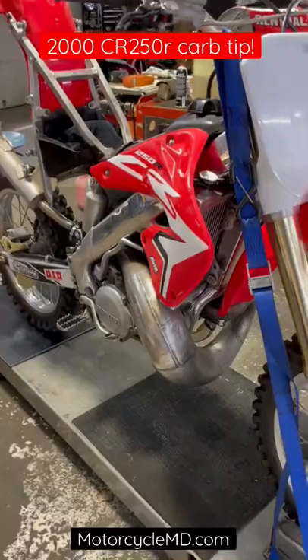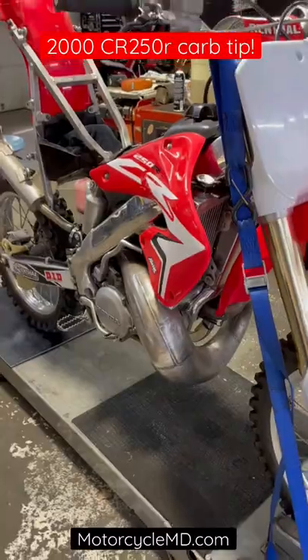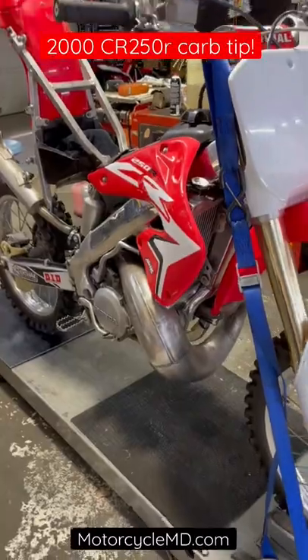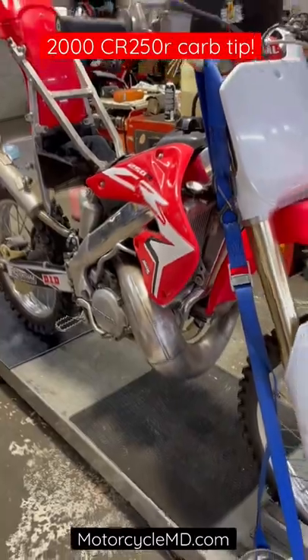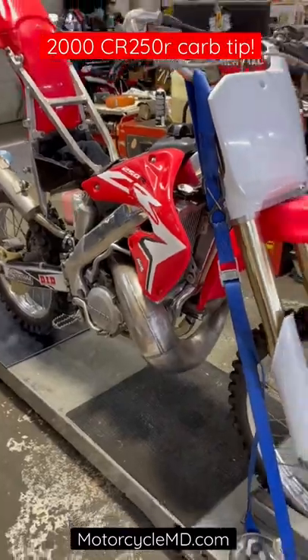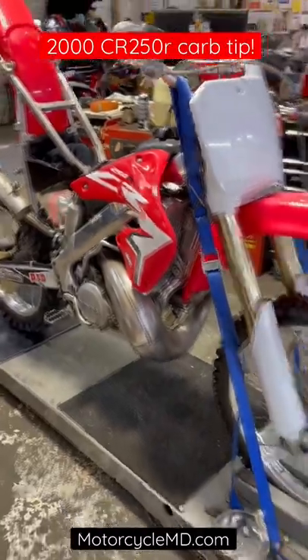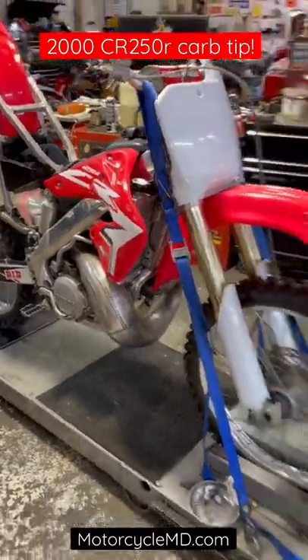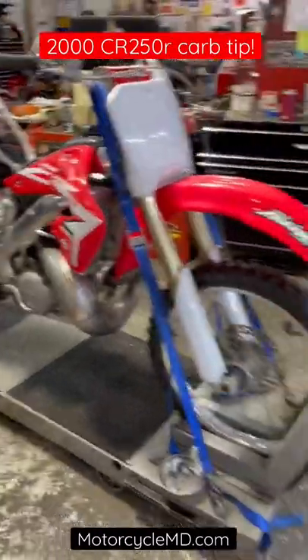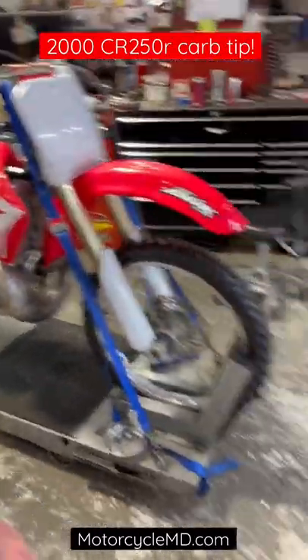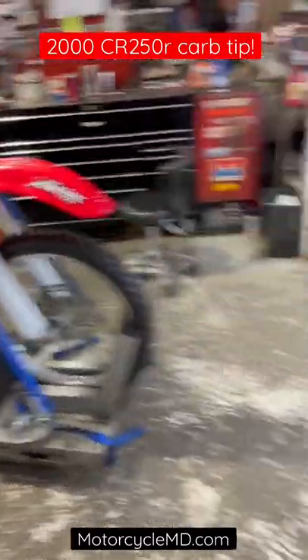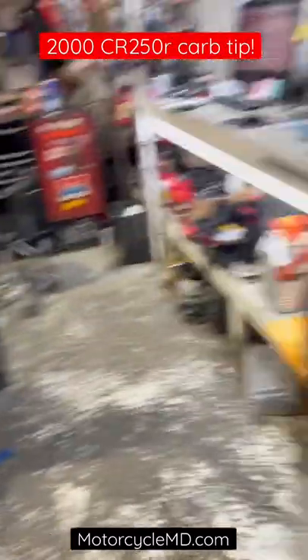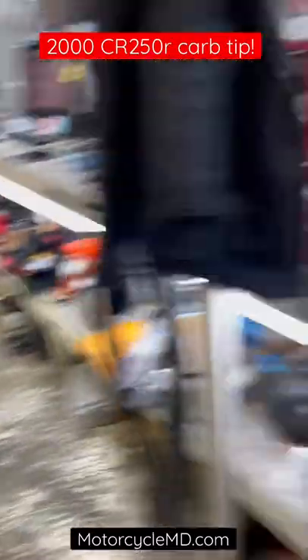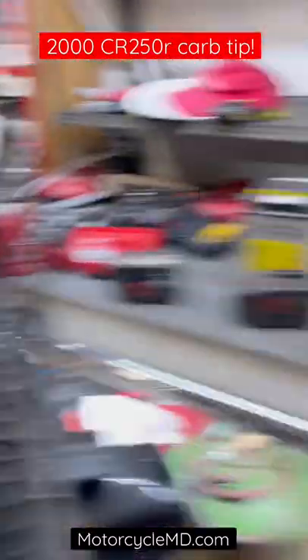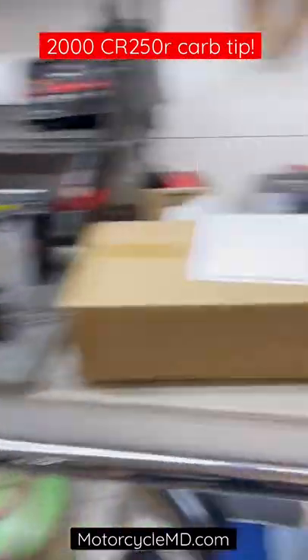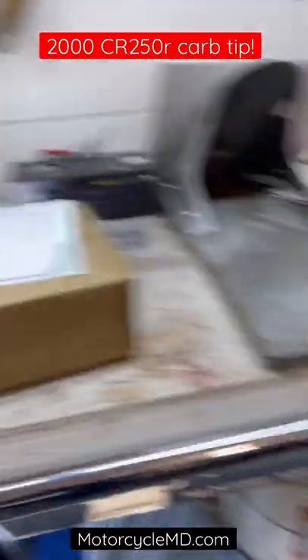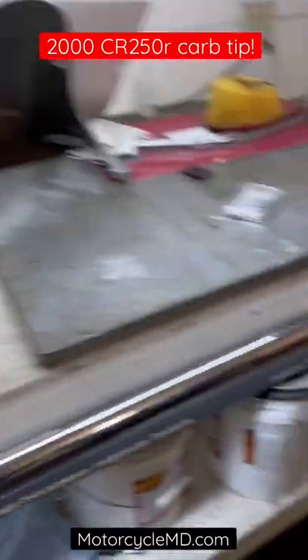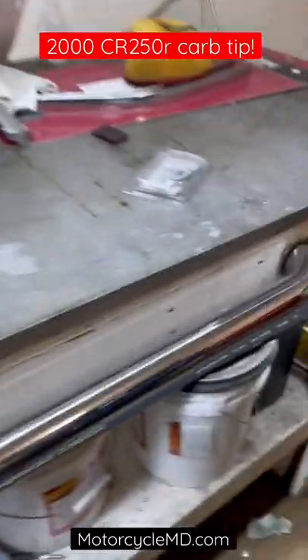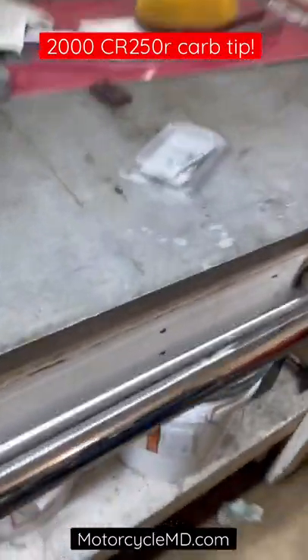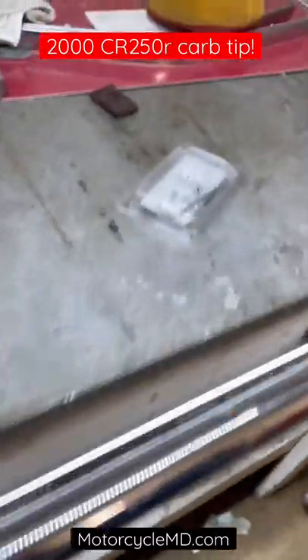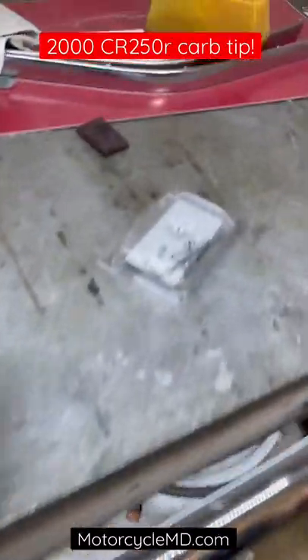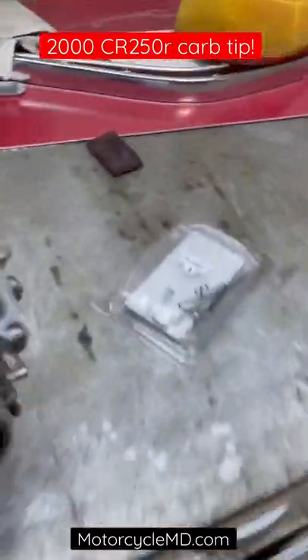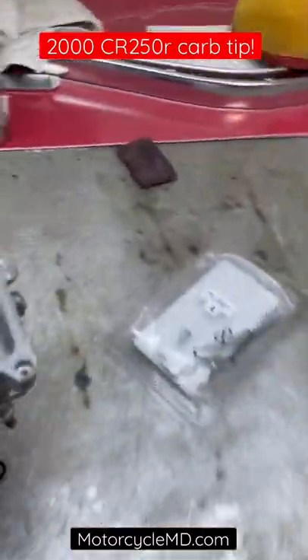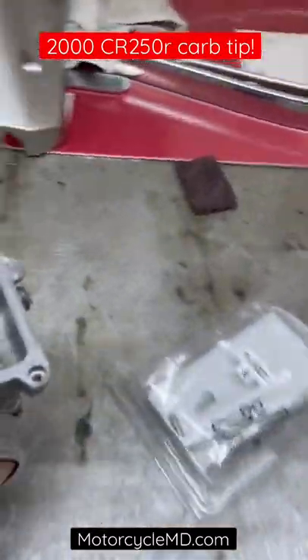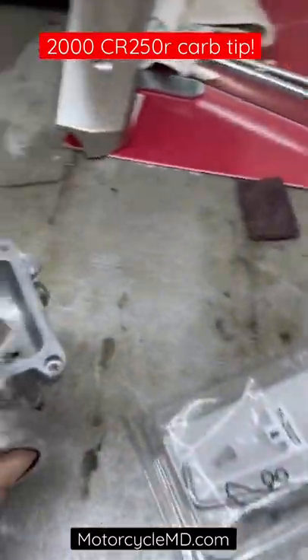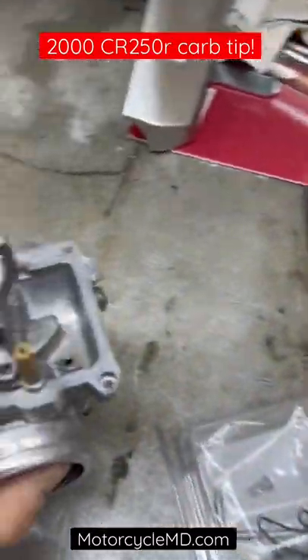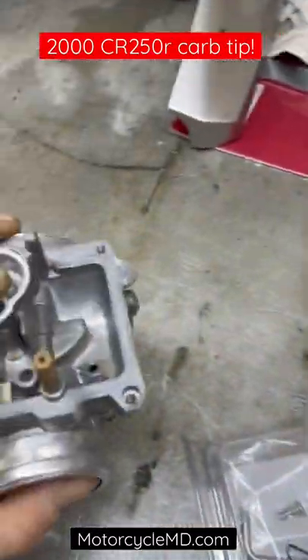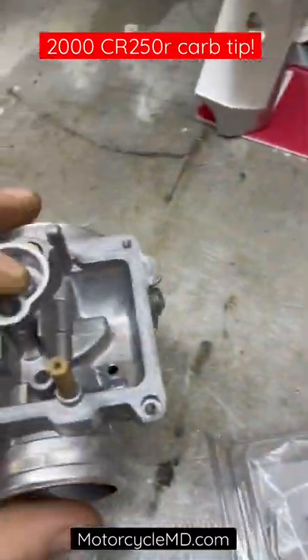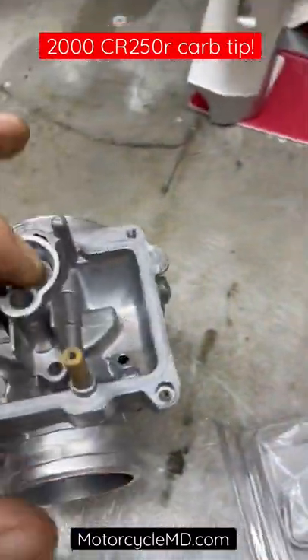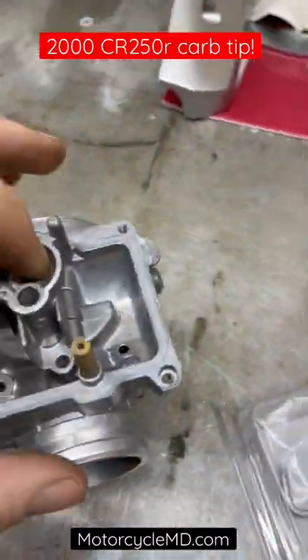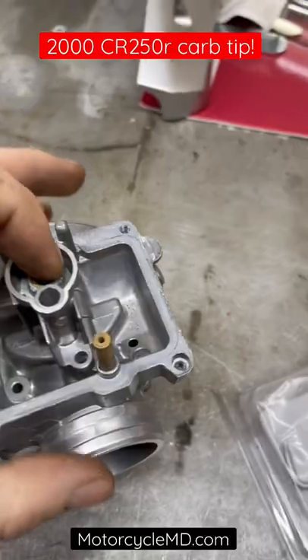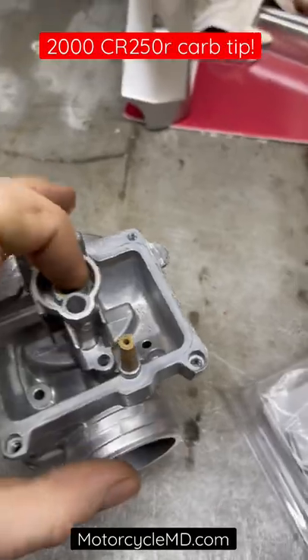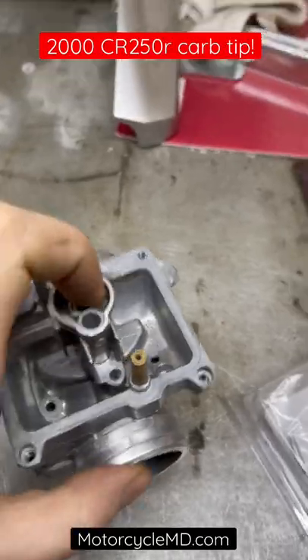2000 CR 250R, surging at idle — probably lean.